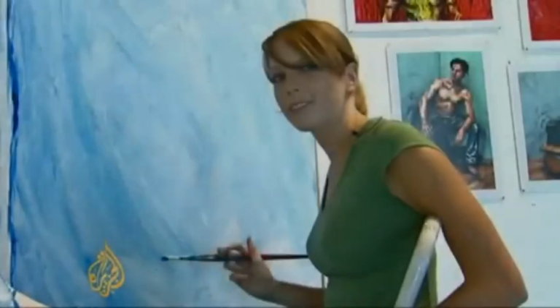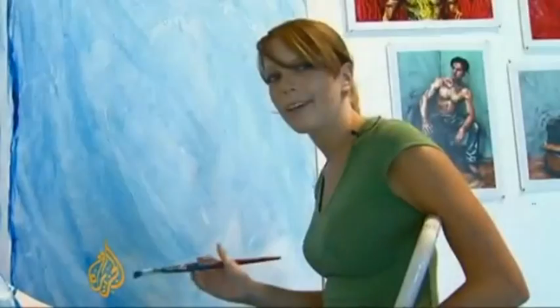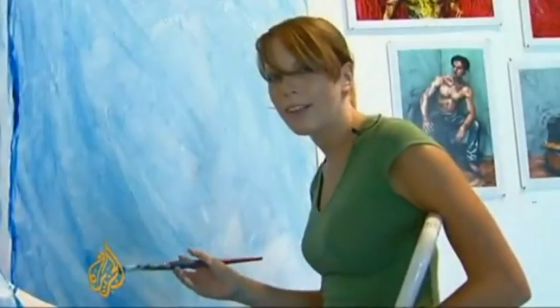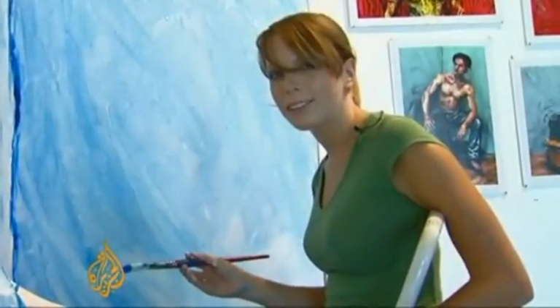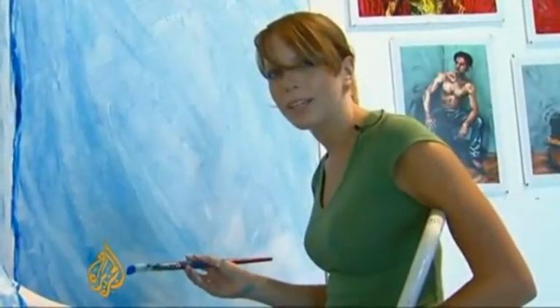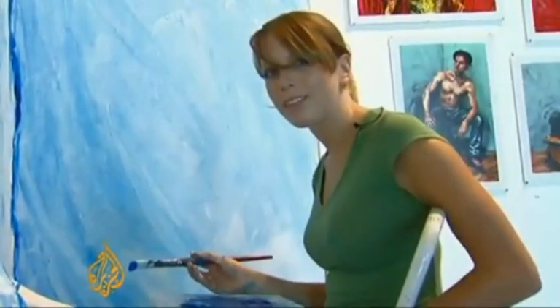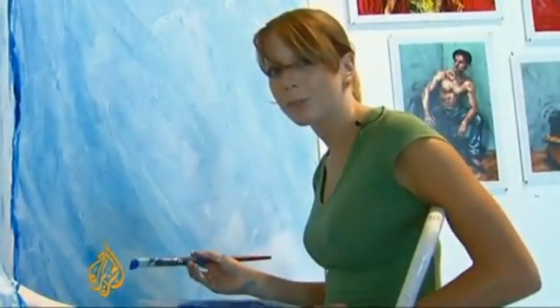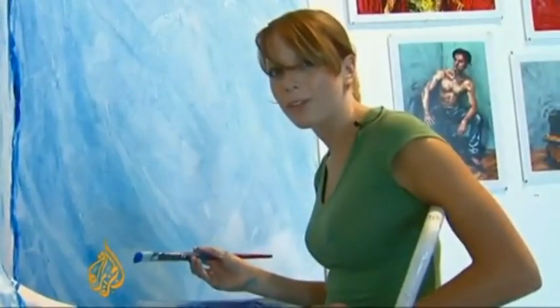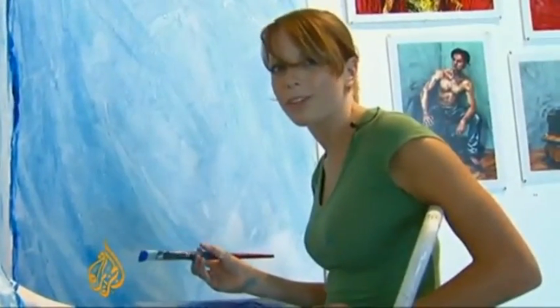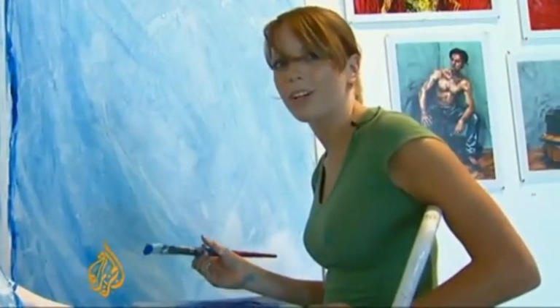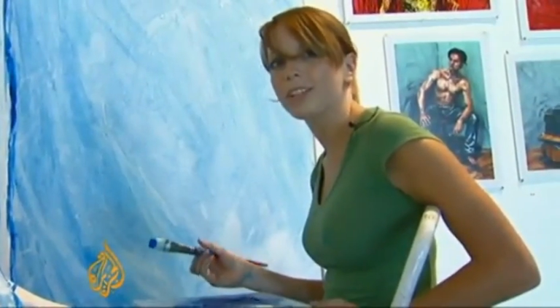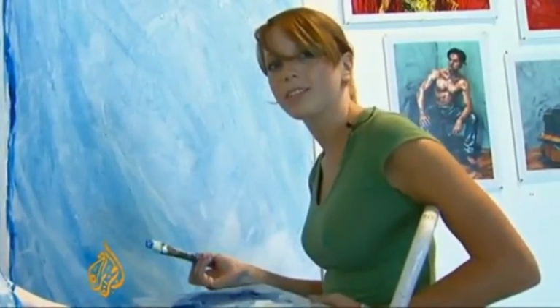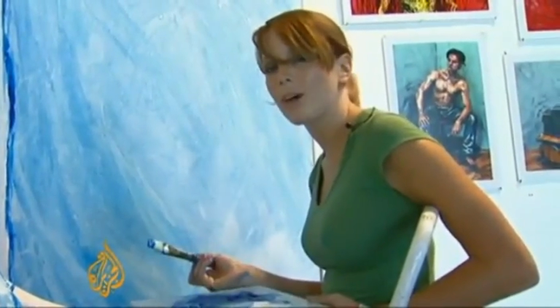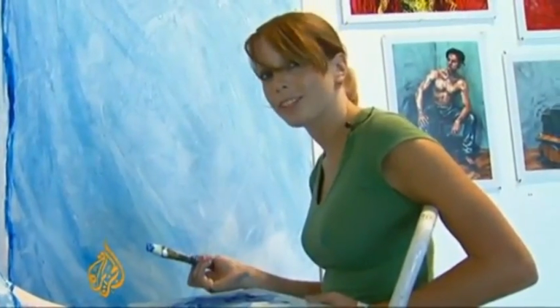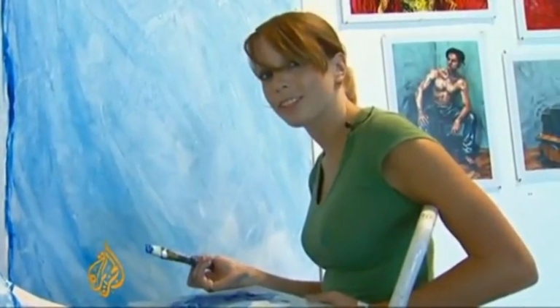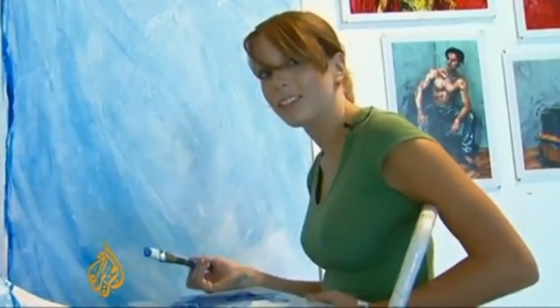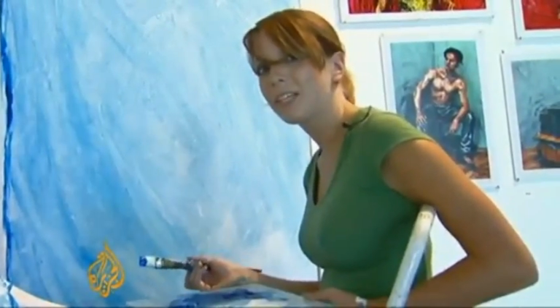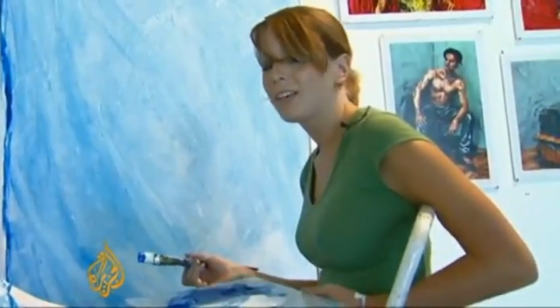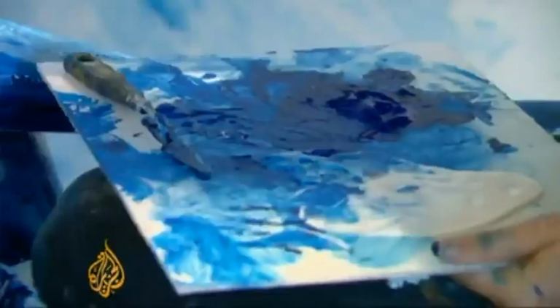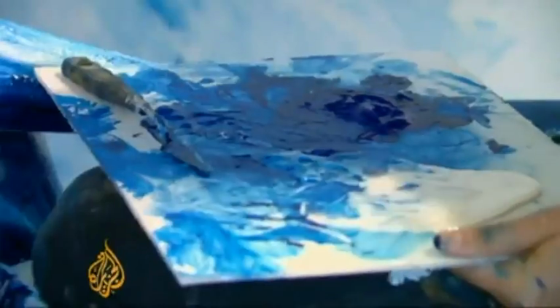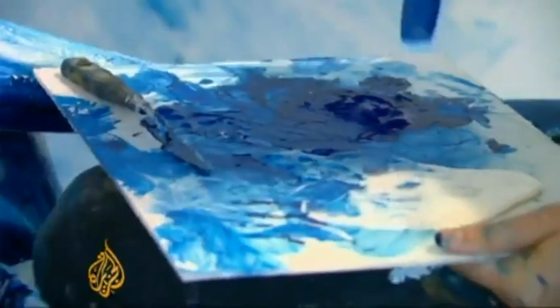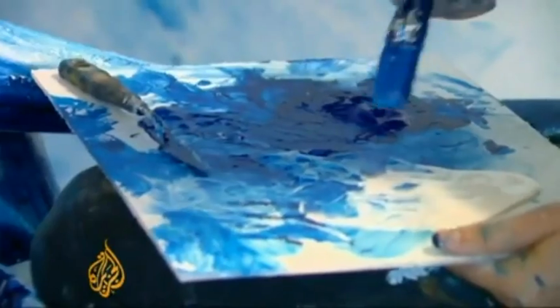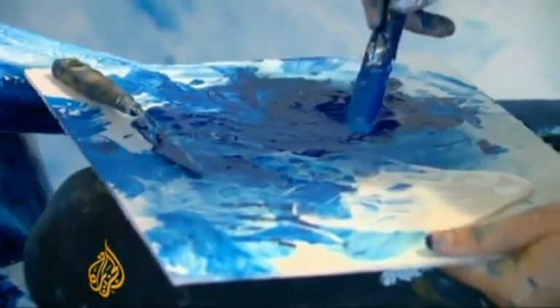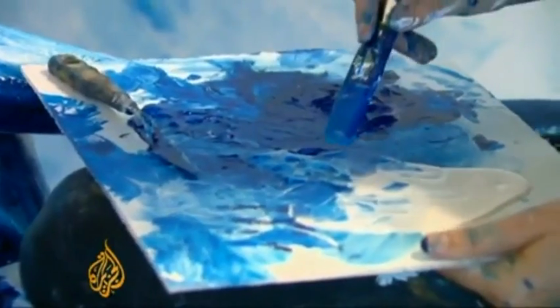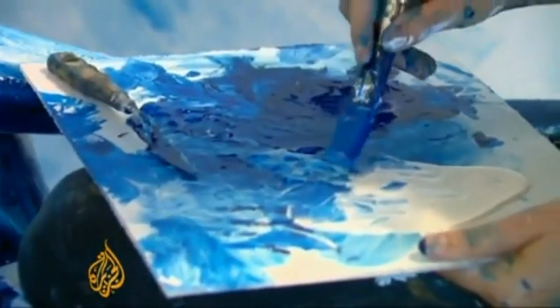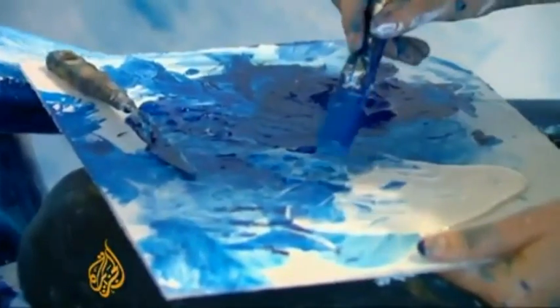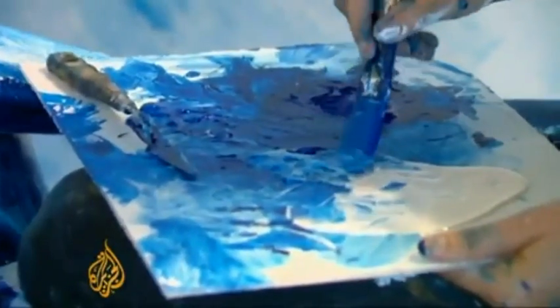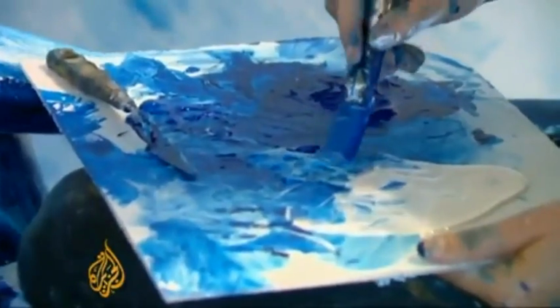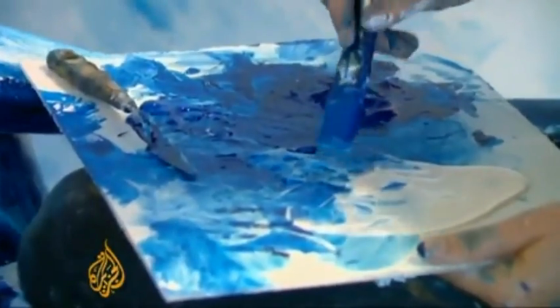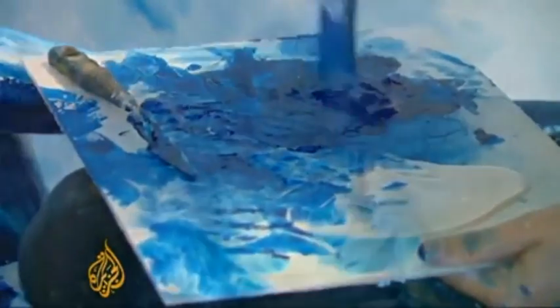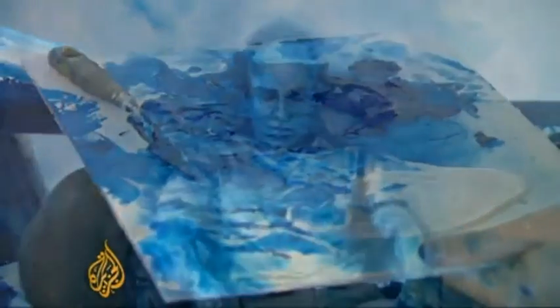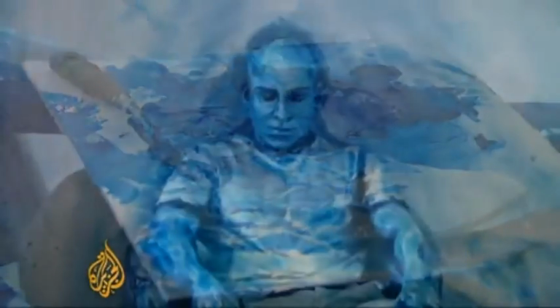Hi, I'm Alexa Mead. I'm a 23-year-old artist from Washington, D.C. And today I'm painting at Irvine Contemporary Gallery.